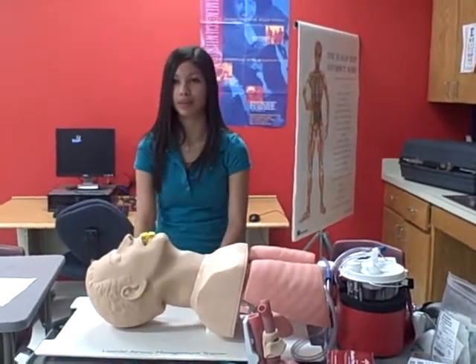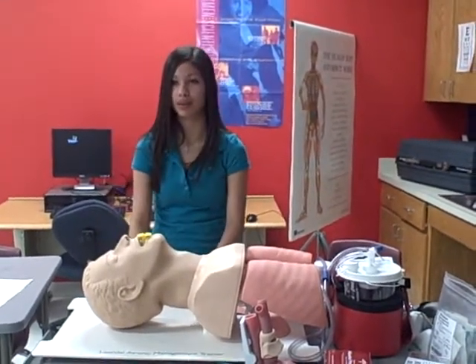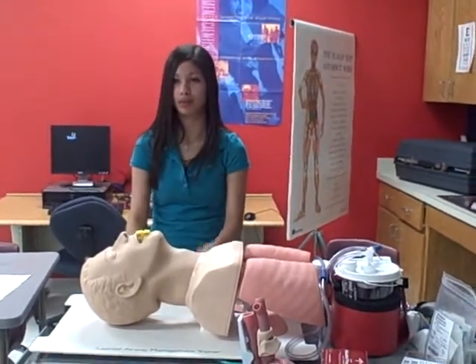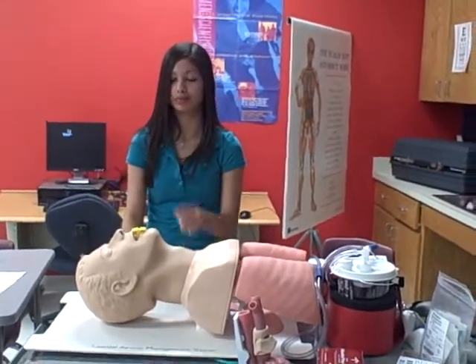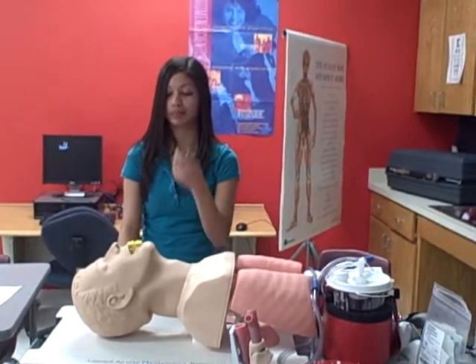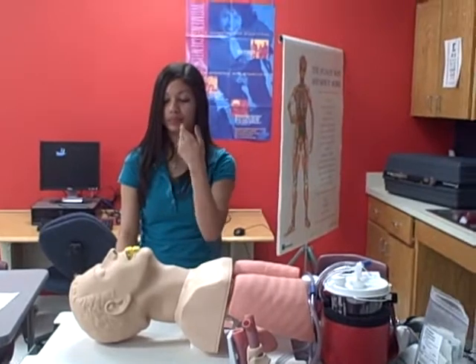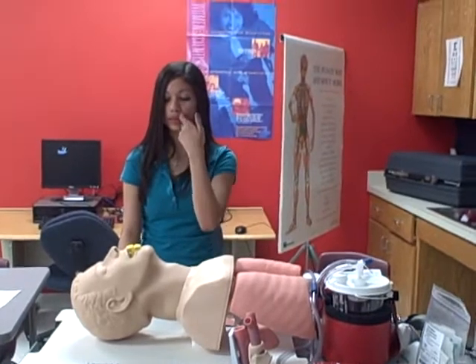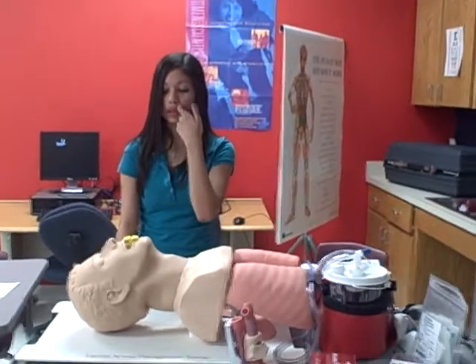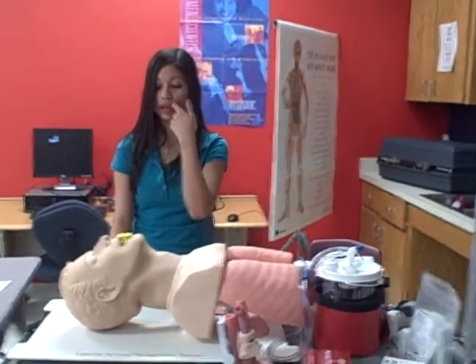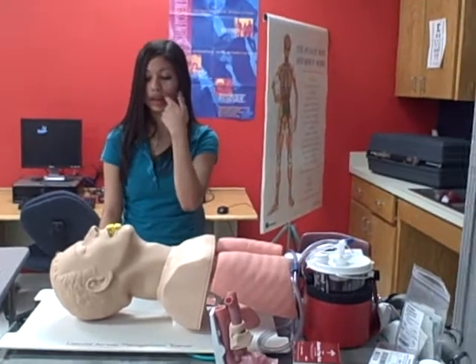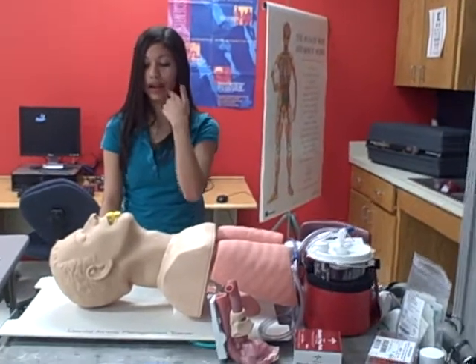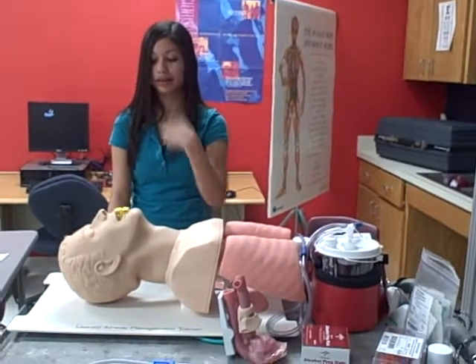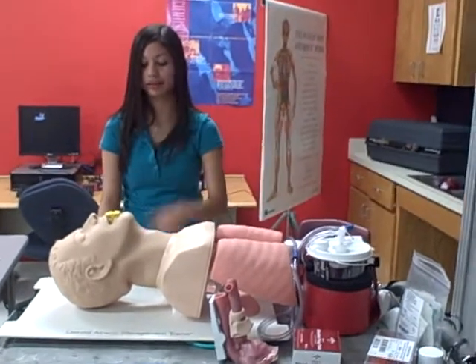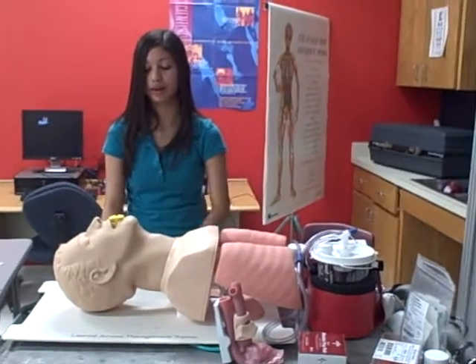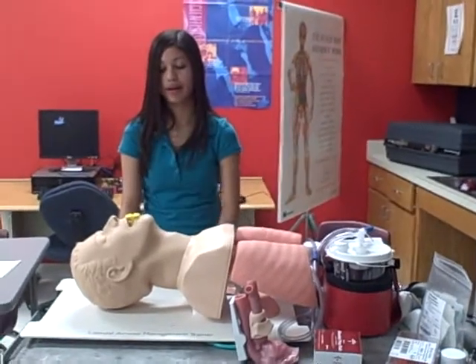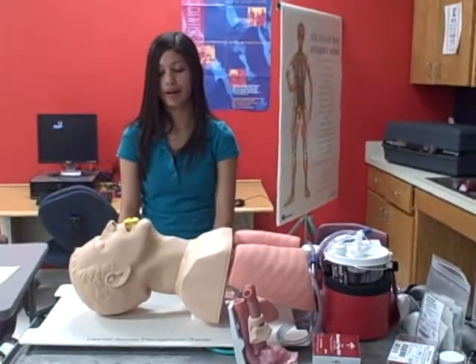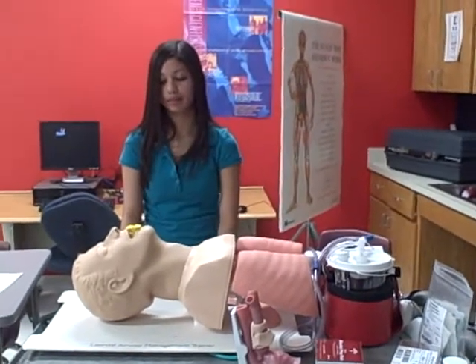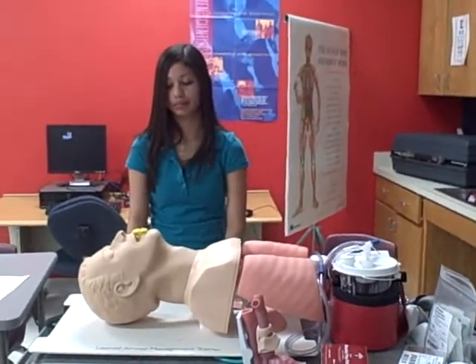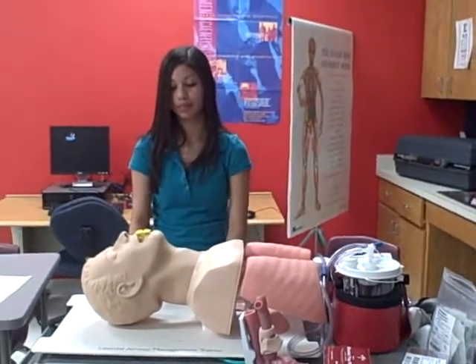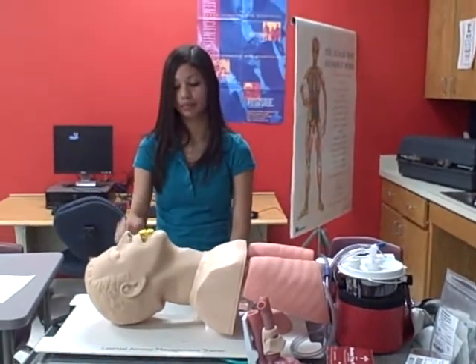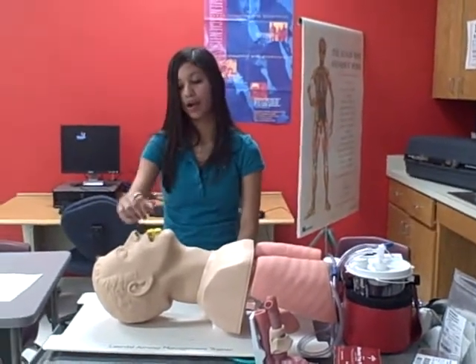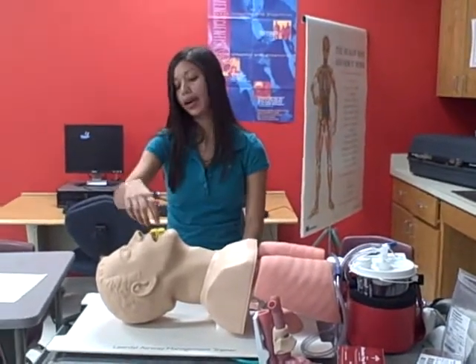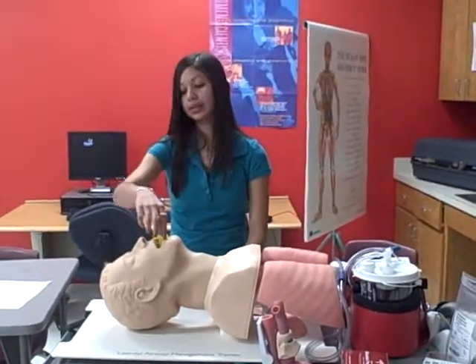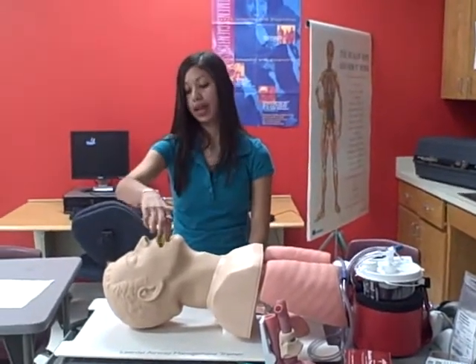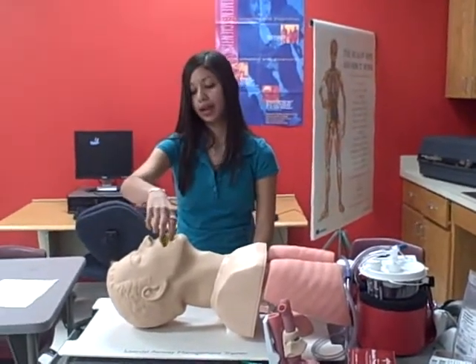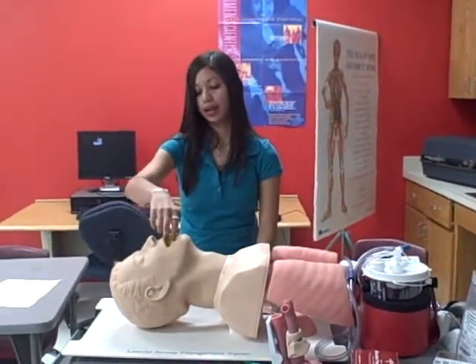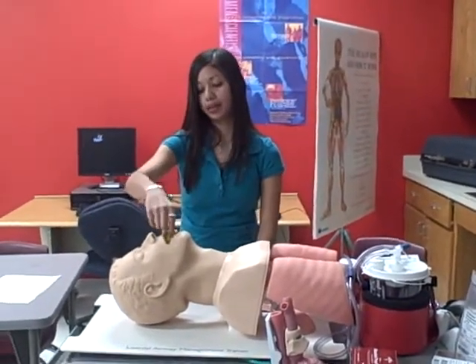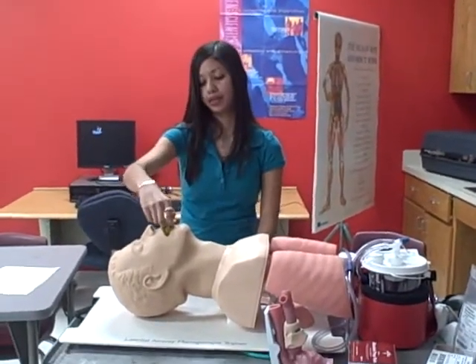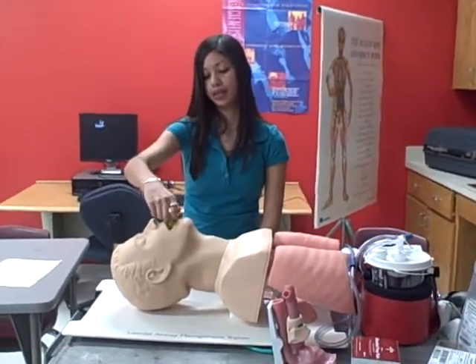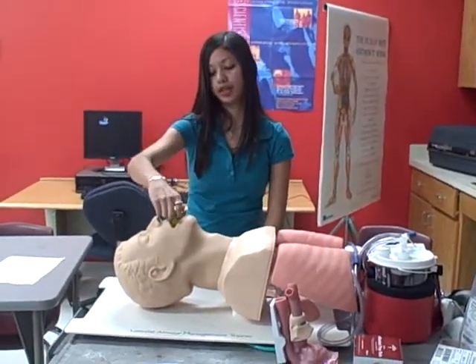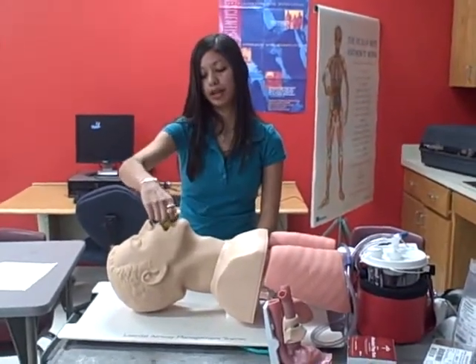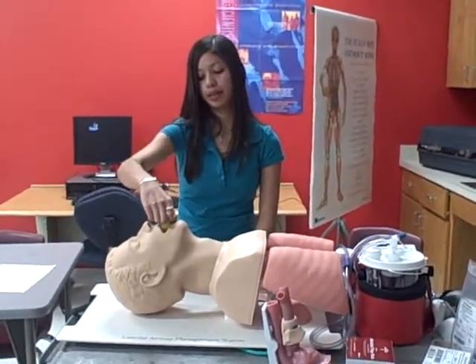Your patient is now conscious and is gagging. And I'm going to pull it straight out.